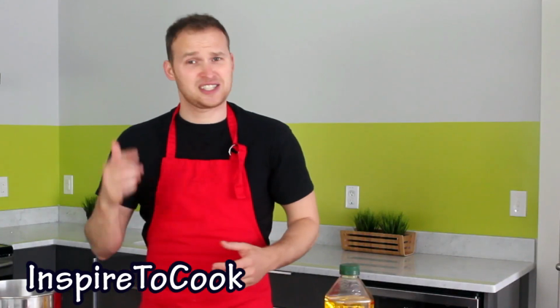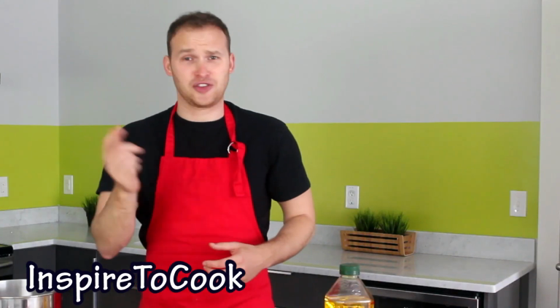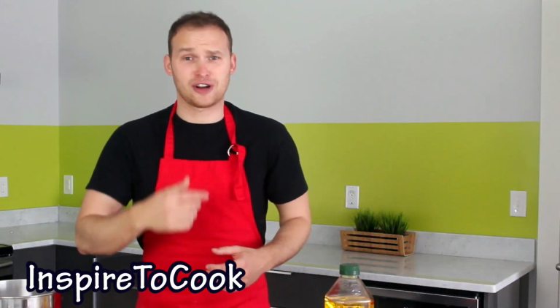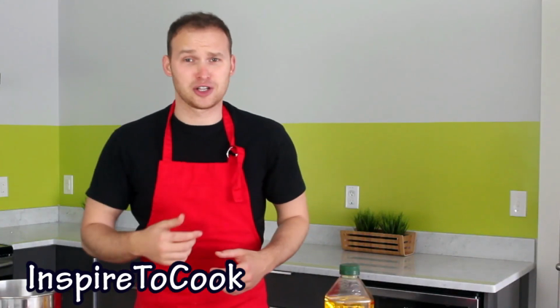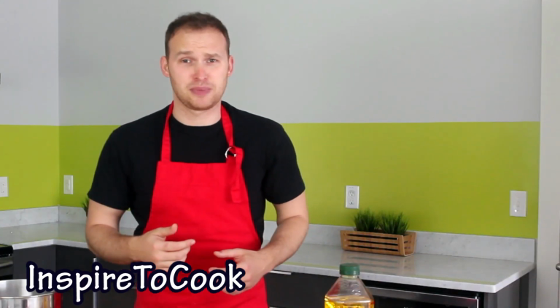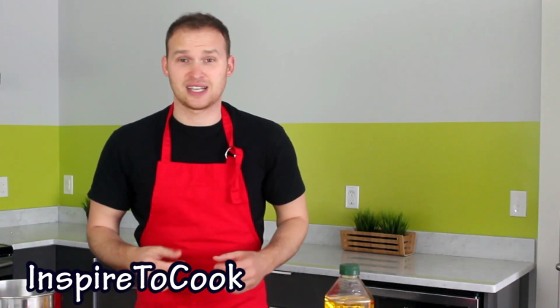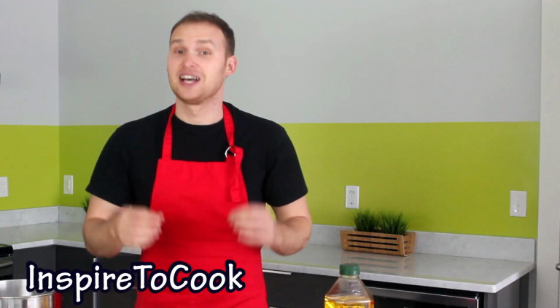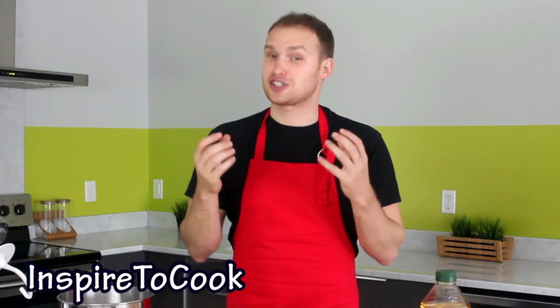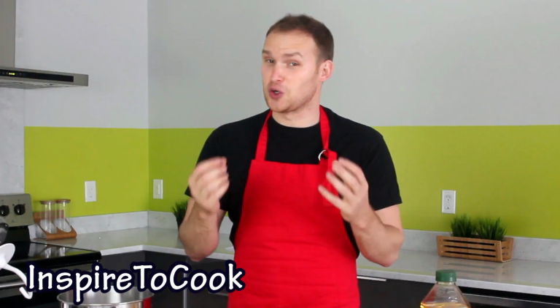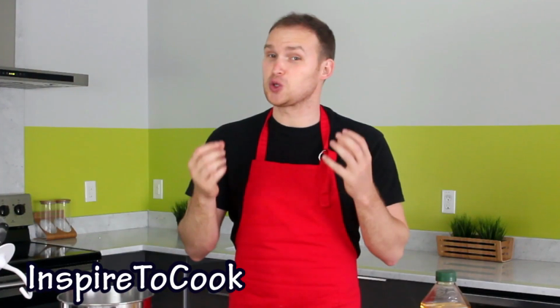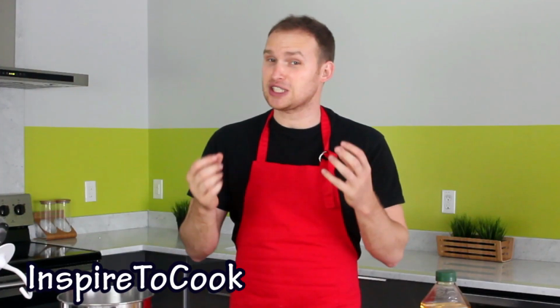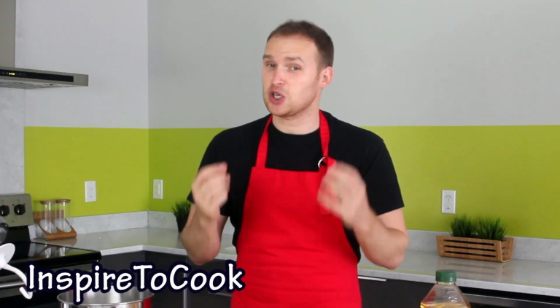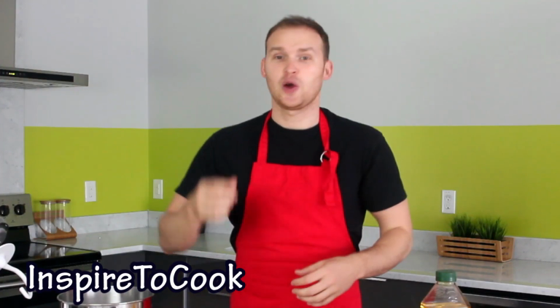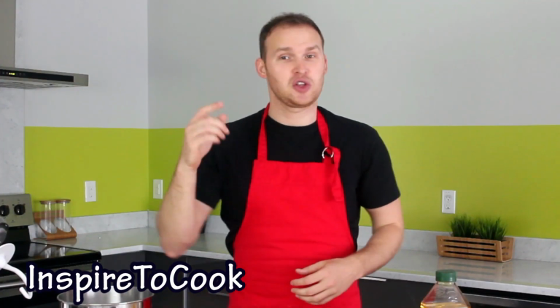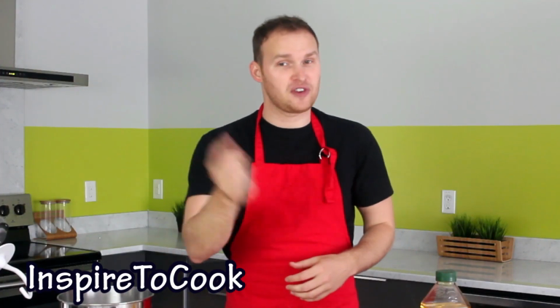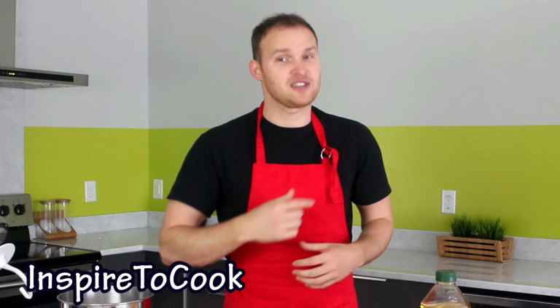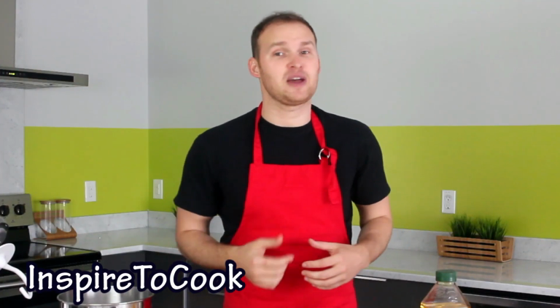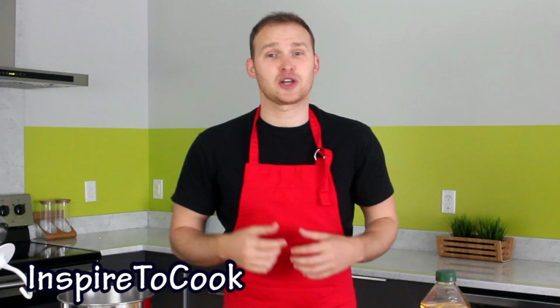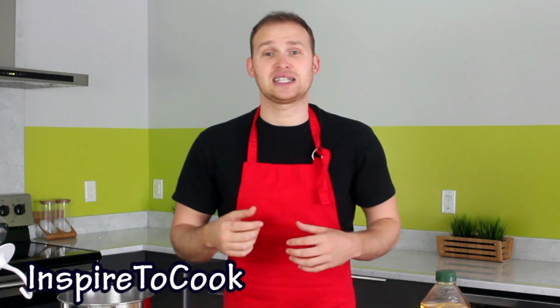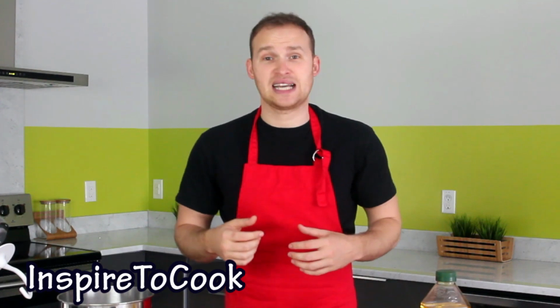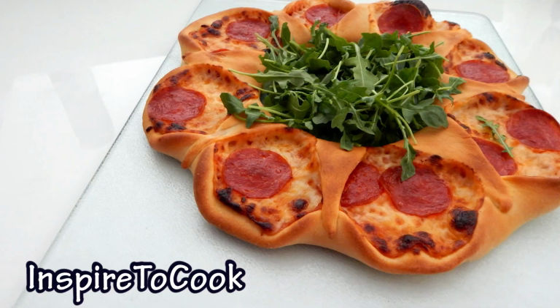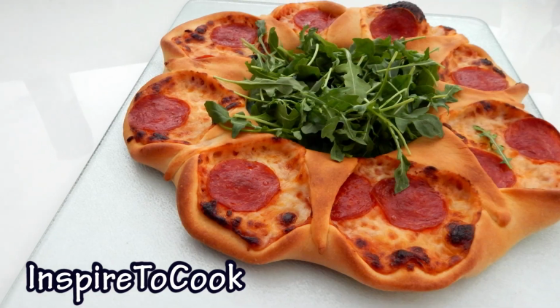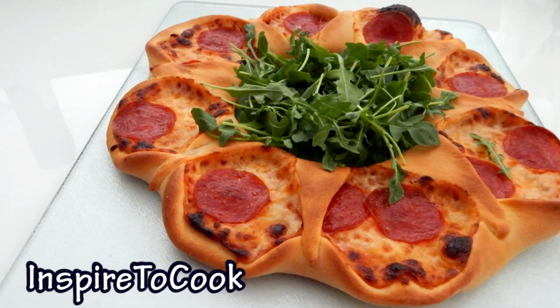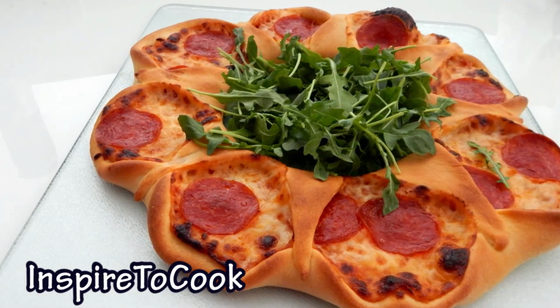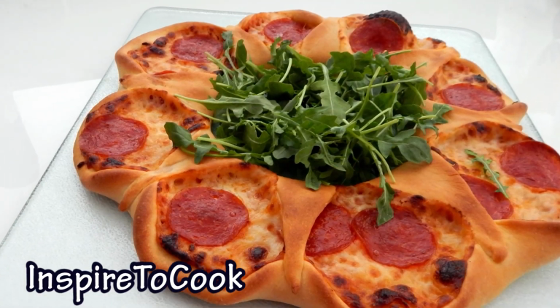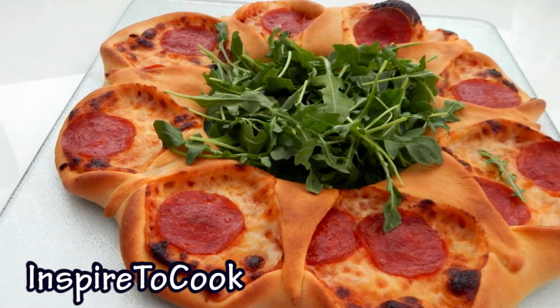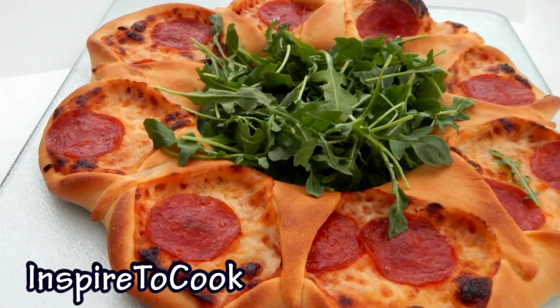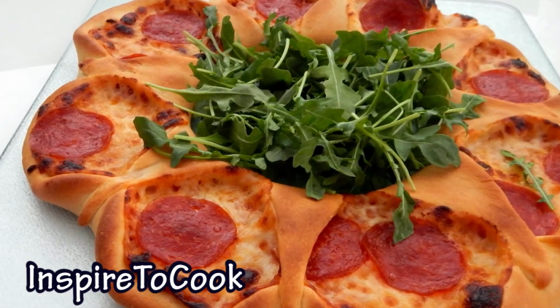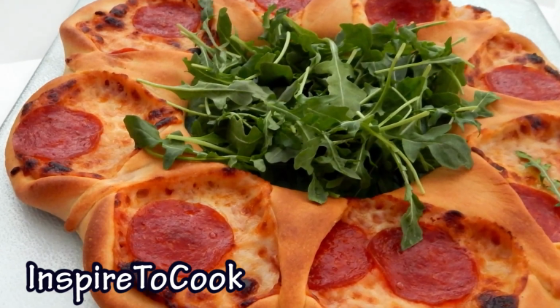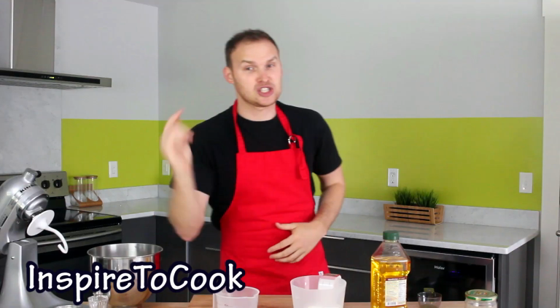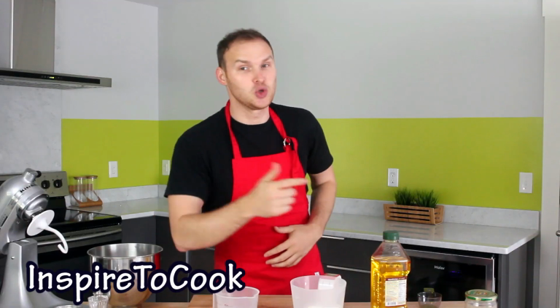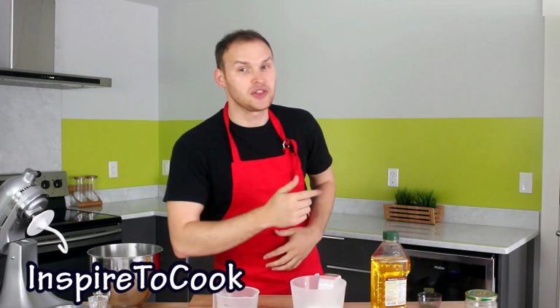It's not your regular pizza. There is a cool twist to it. When your friends and family are going to see it, it's just going to blow their mind. Let's do it!